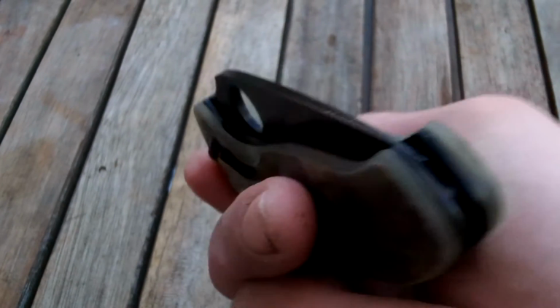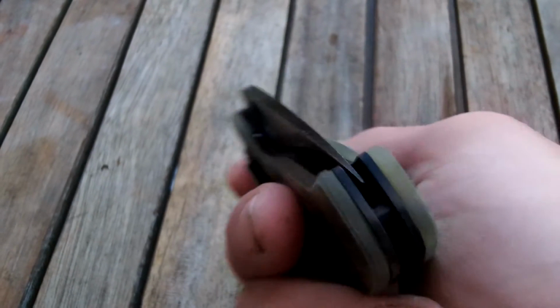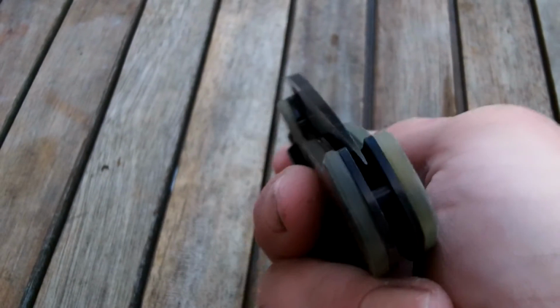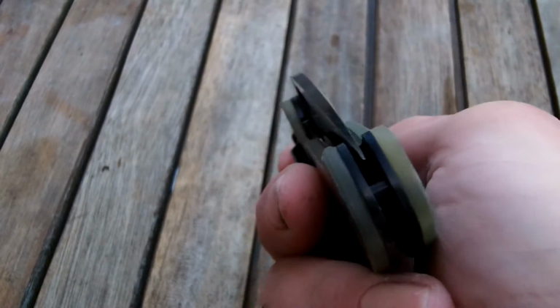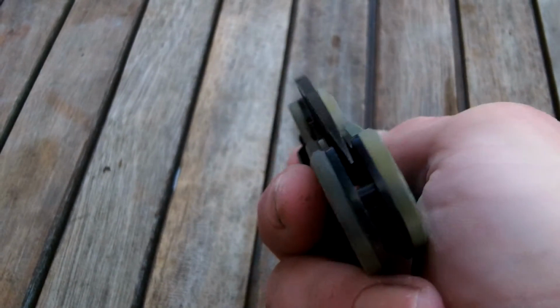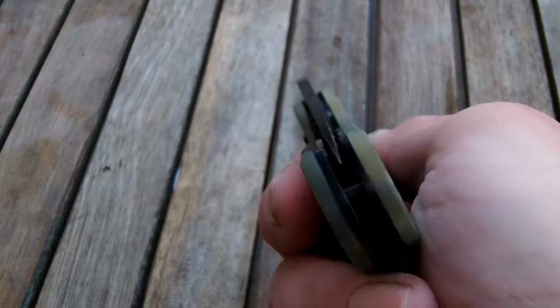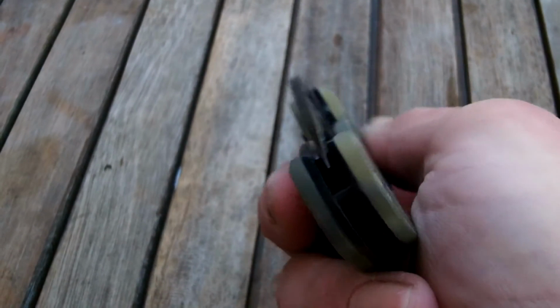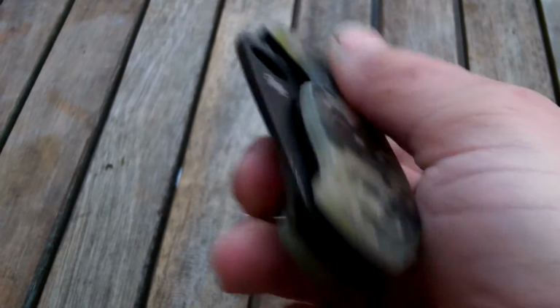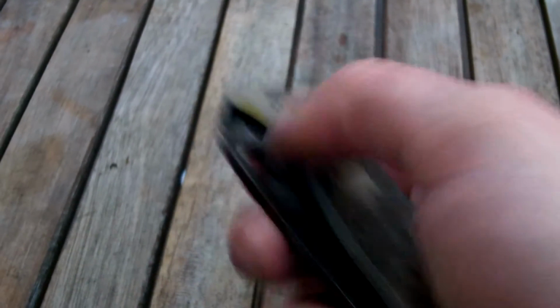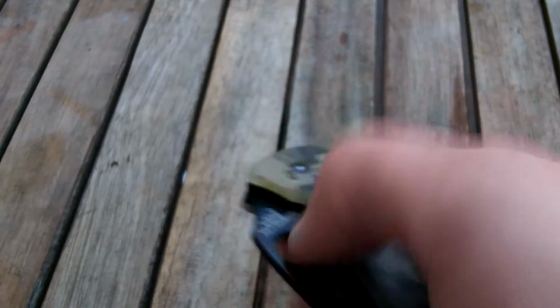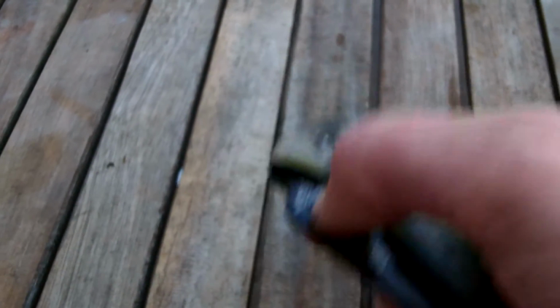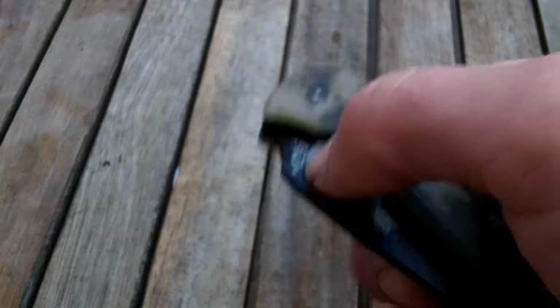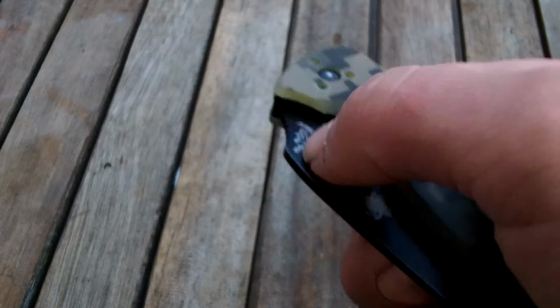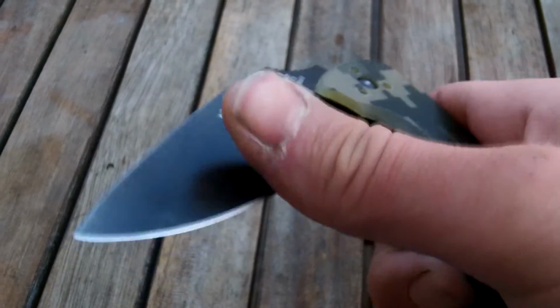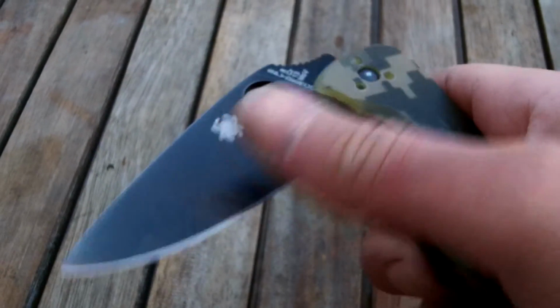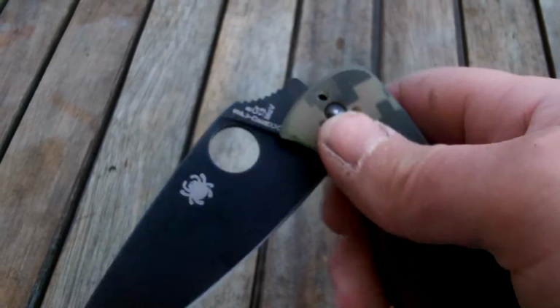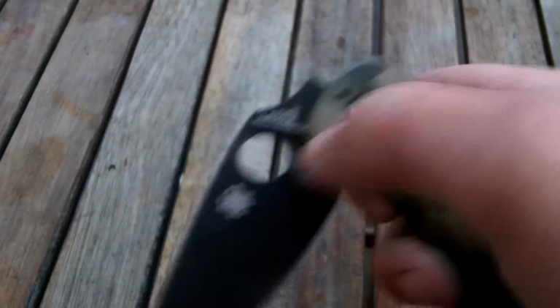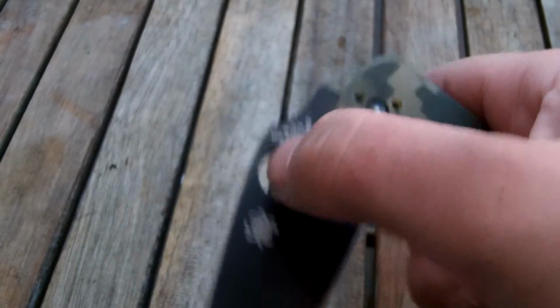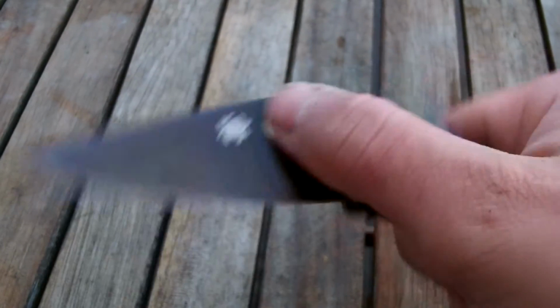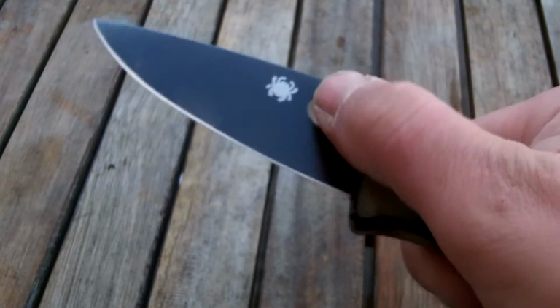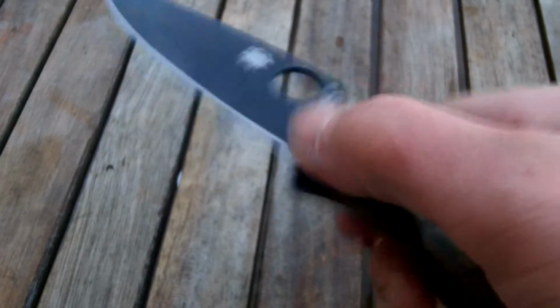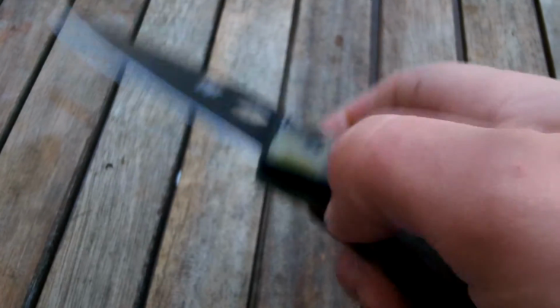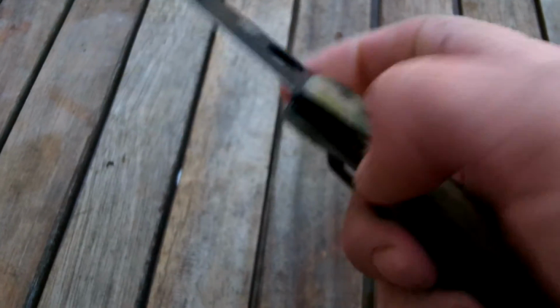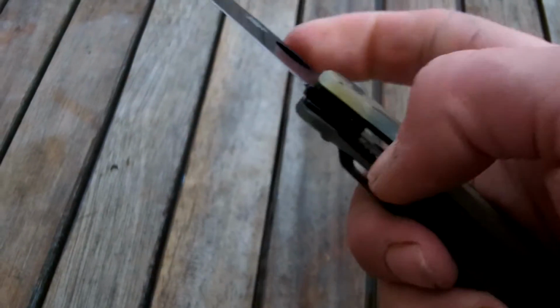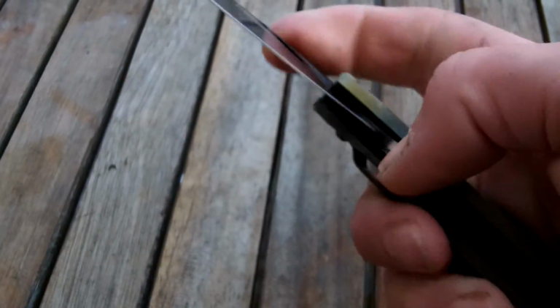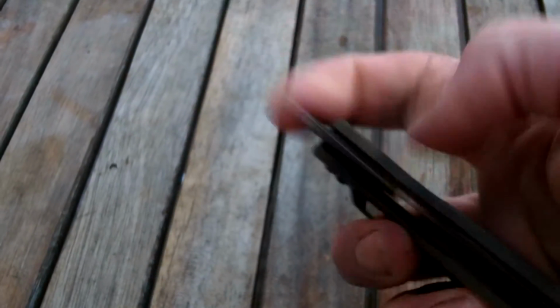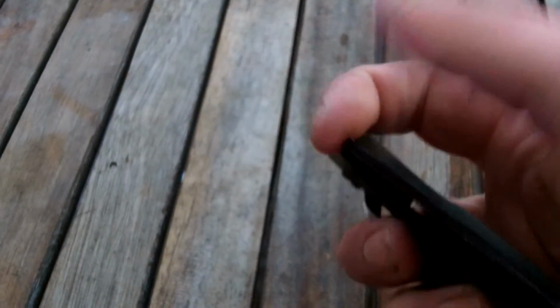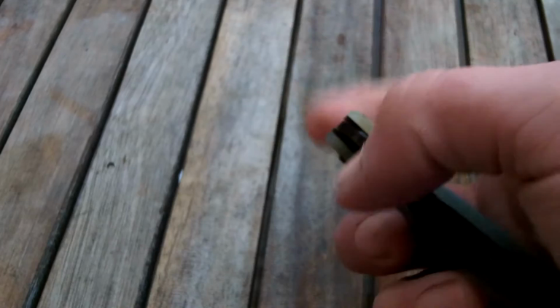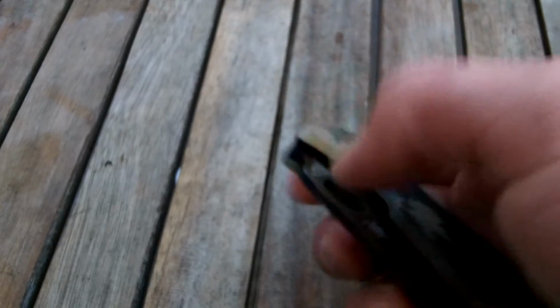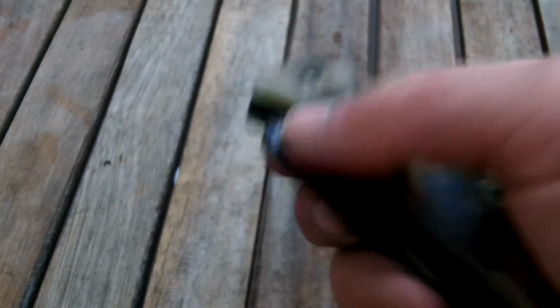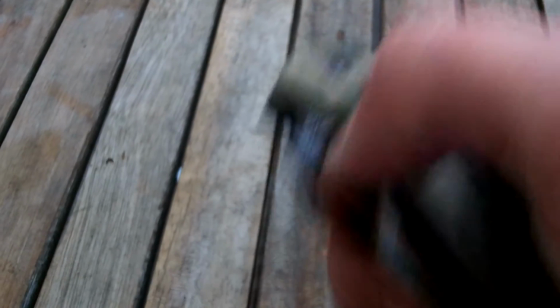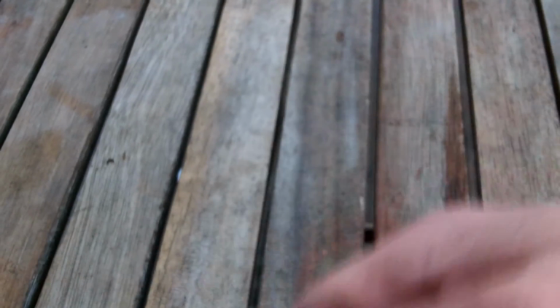Moving on with the friction folders as well, starting to get some of those ground out. I've got a lot of them to do.